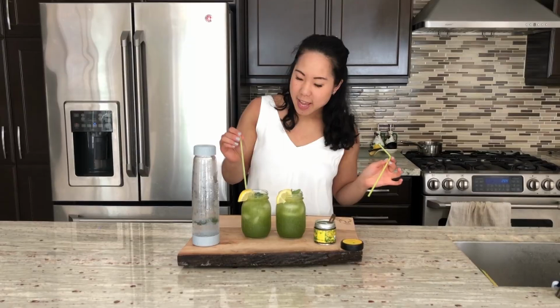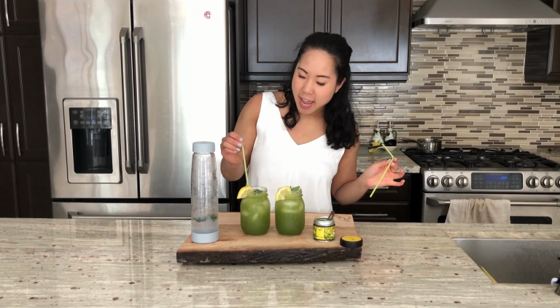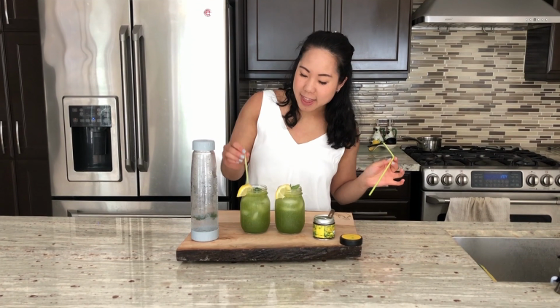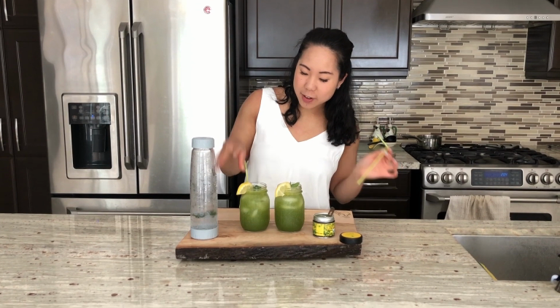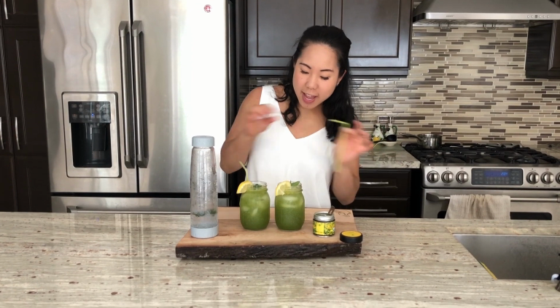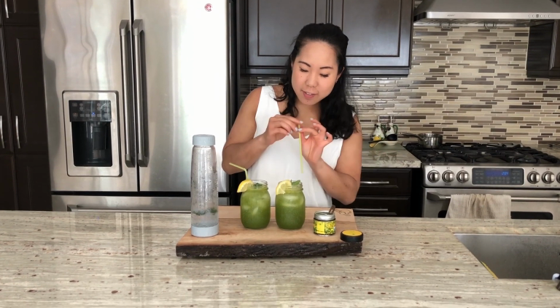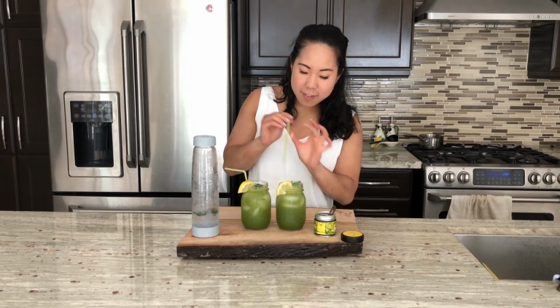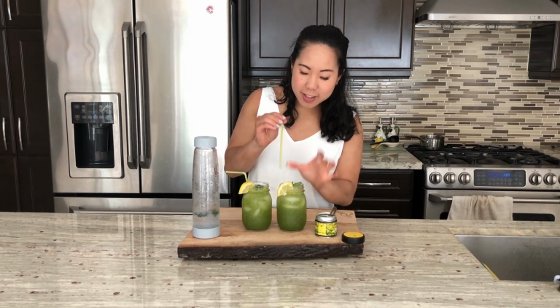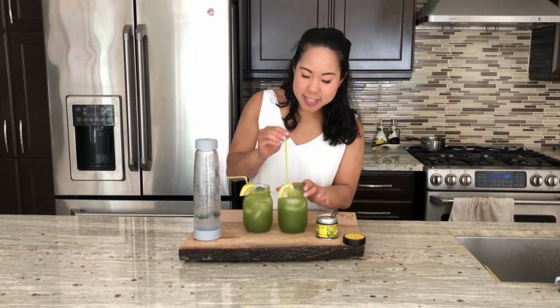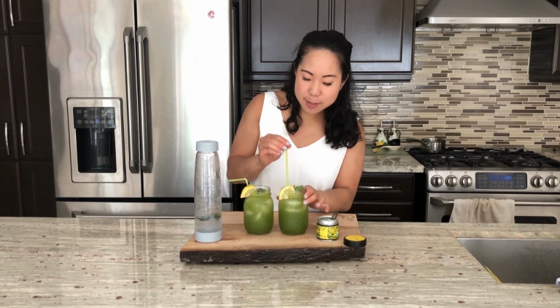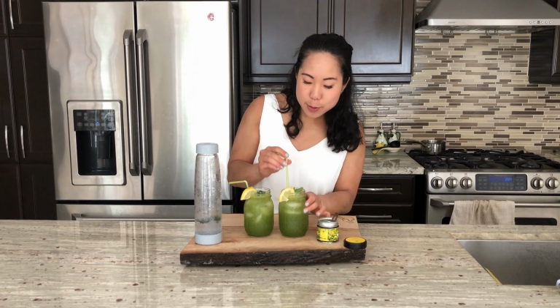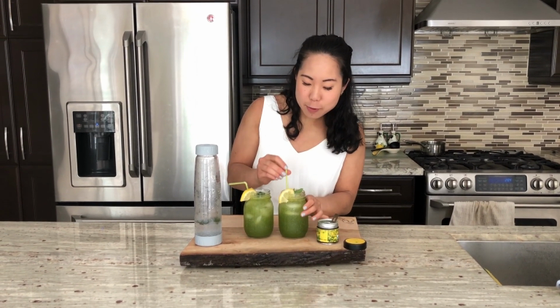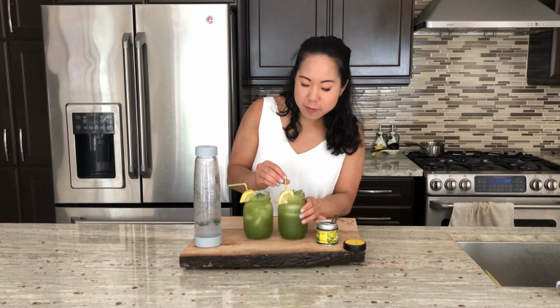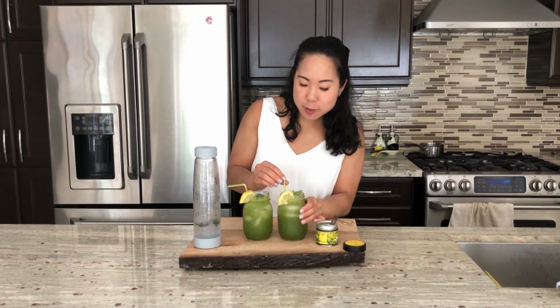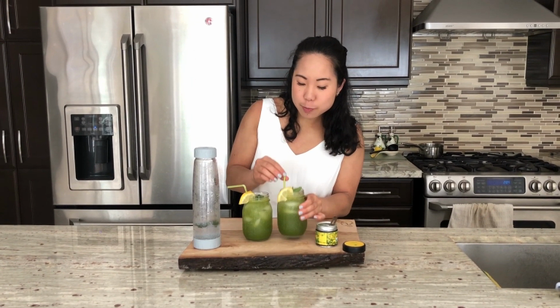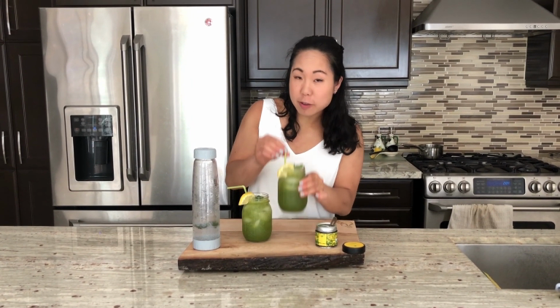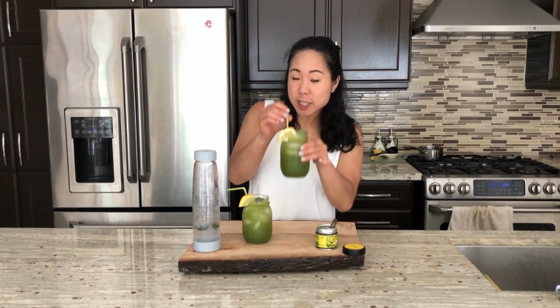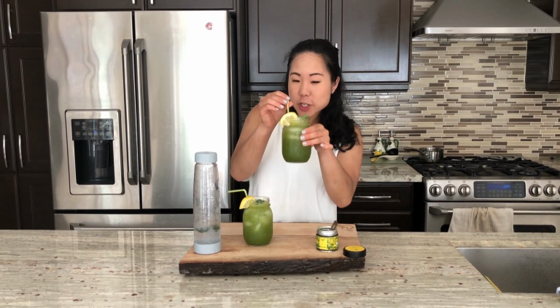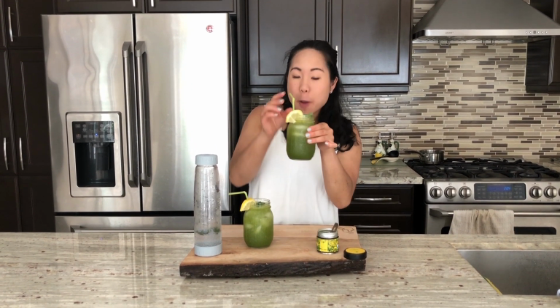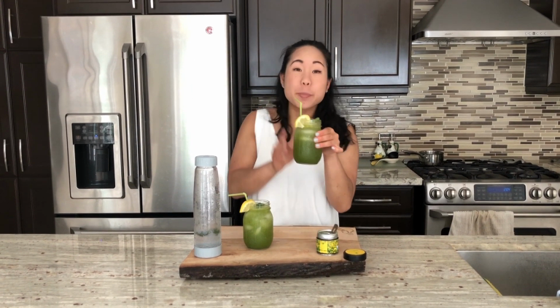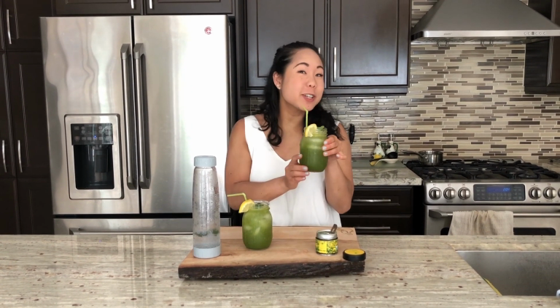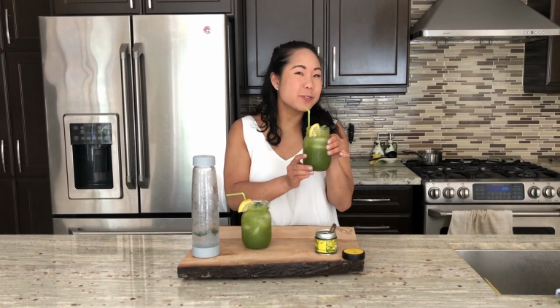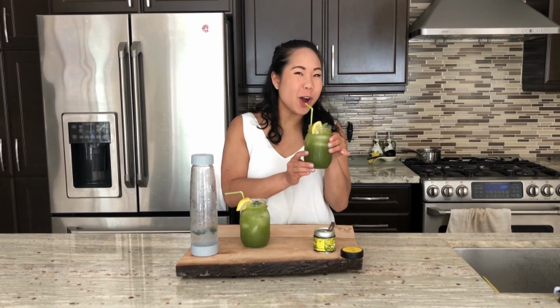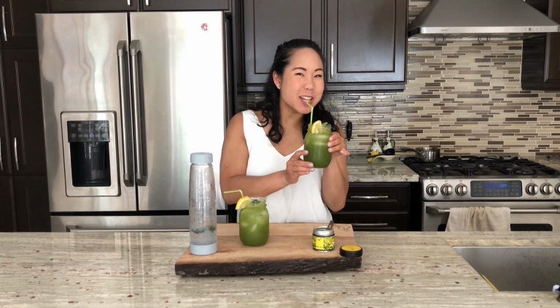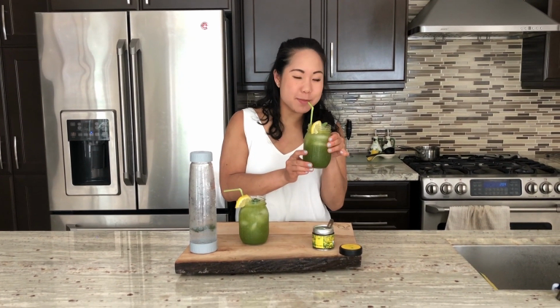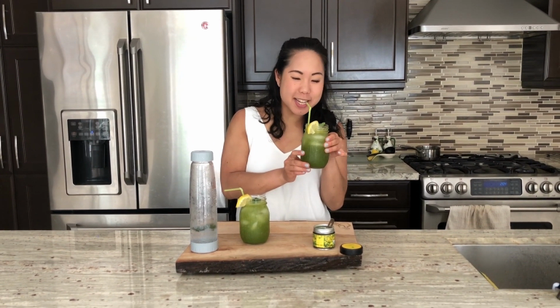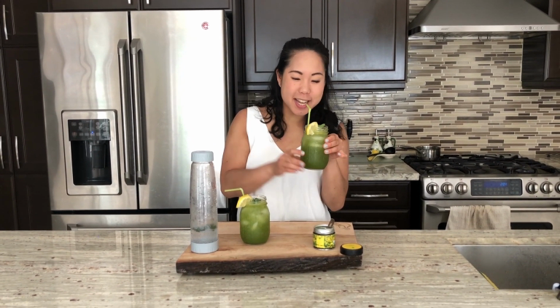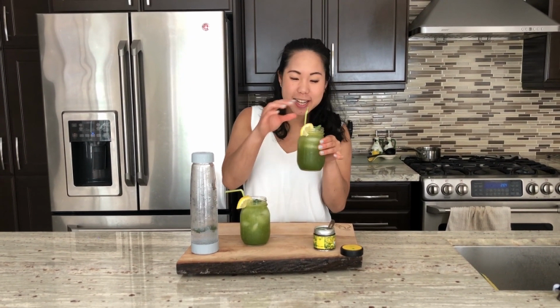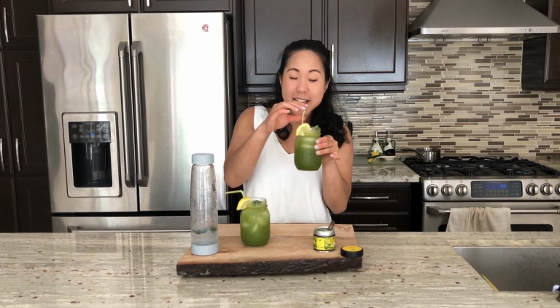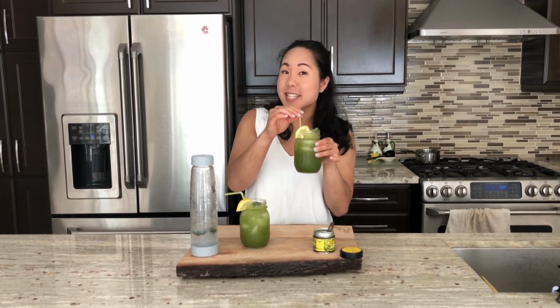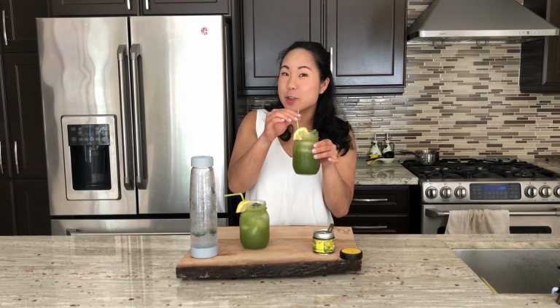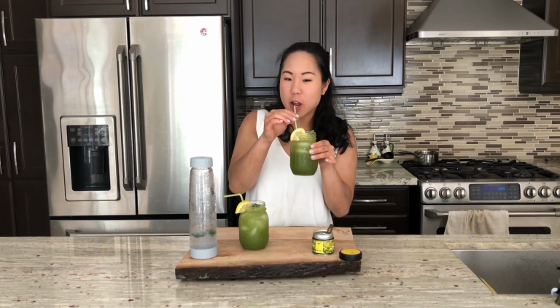And there you have it, a very simple, refreshing beverage, perfect for a hot summer day. Let's give it a try.